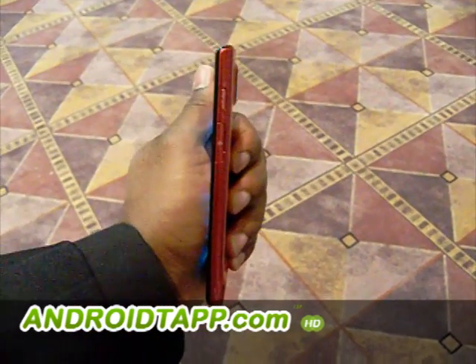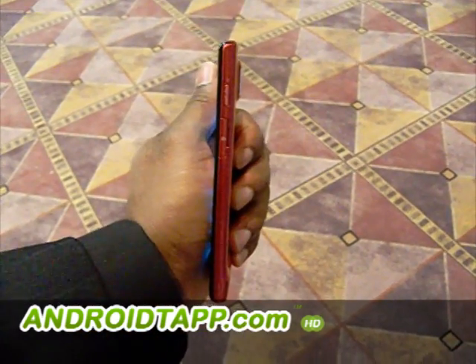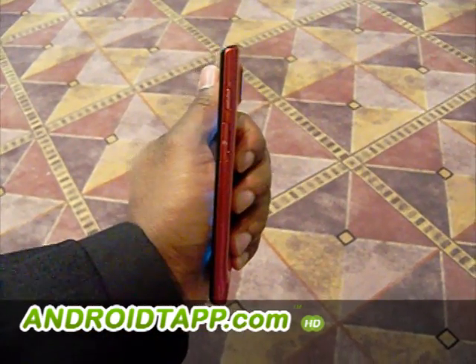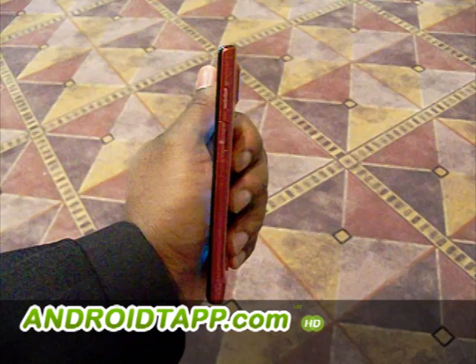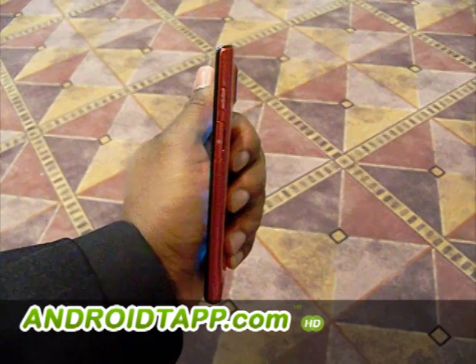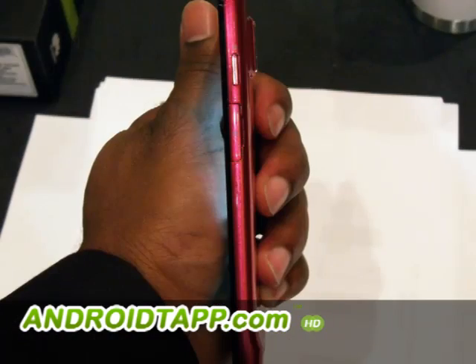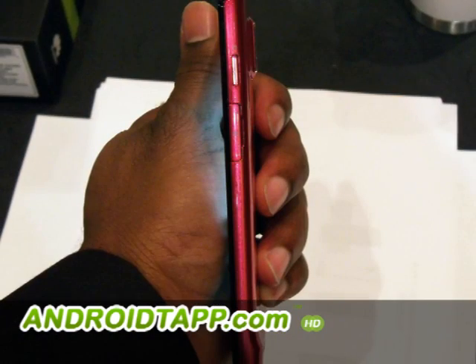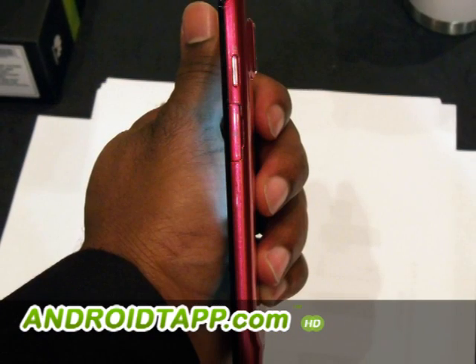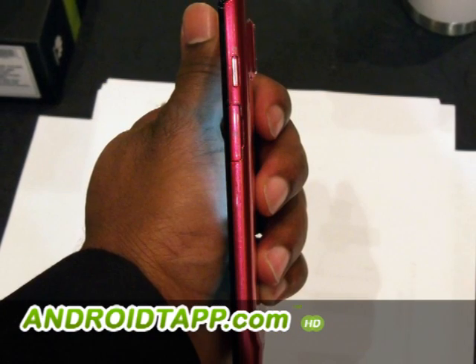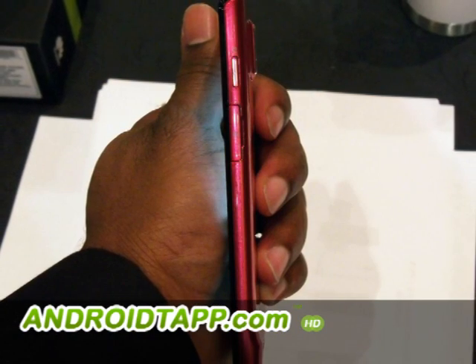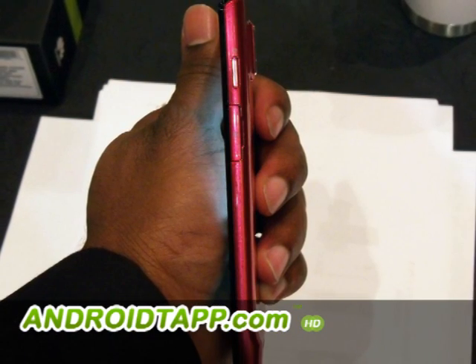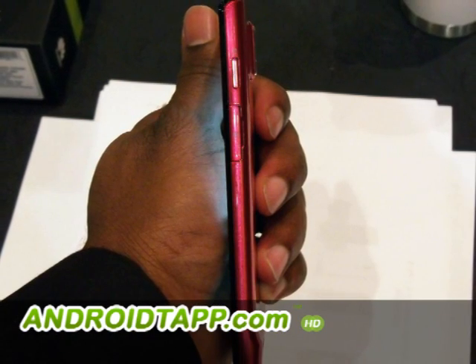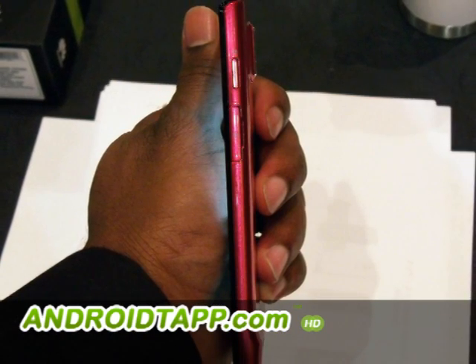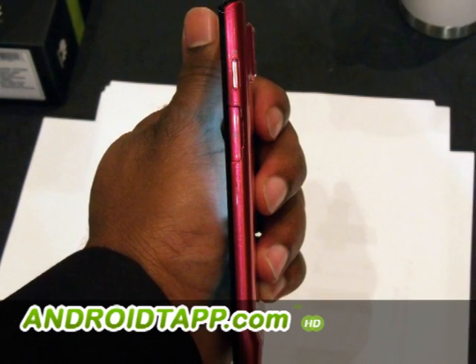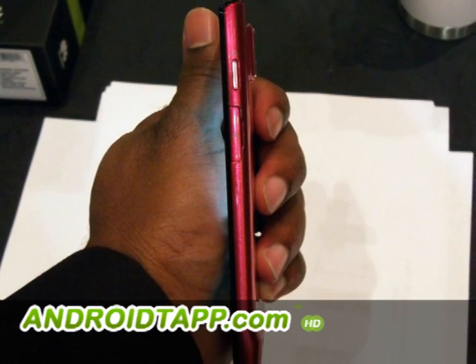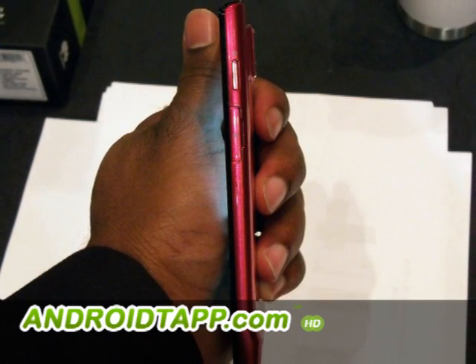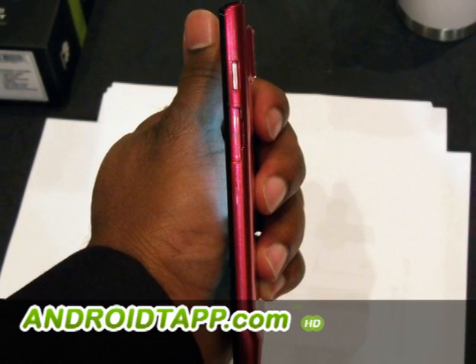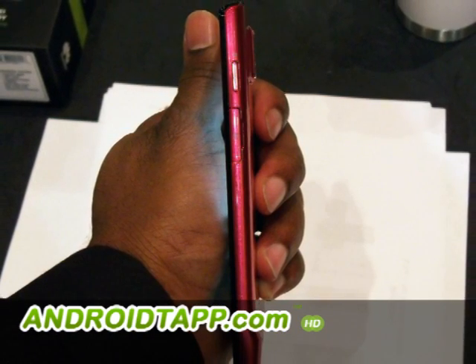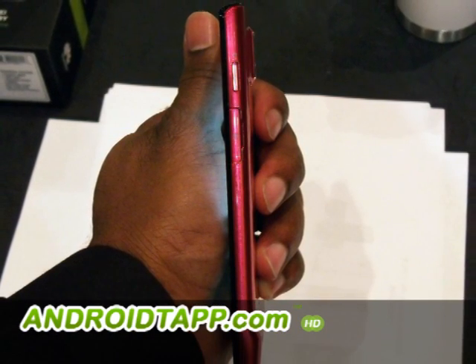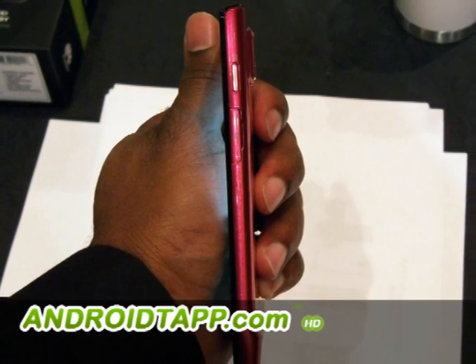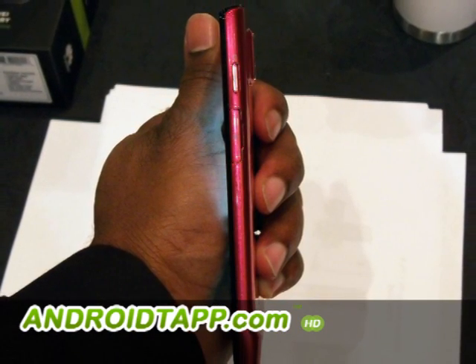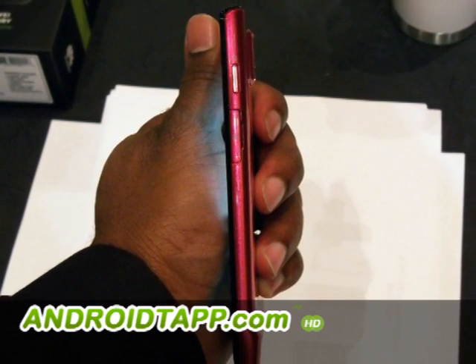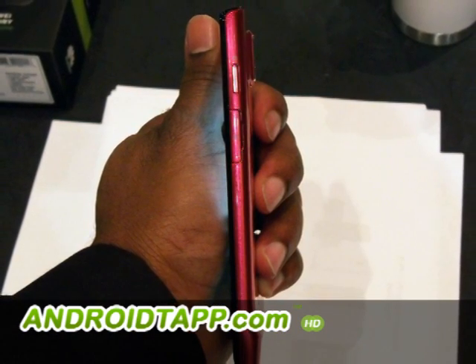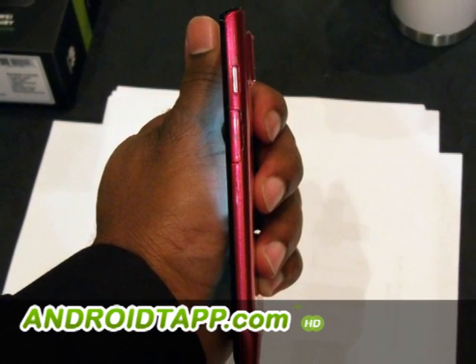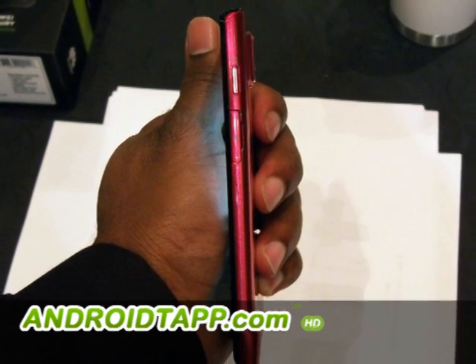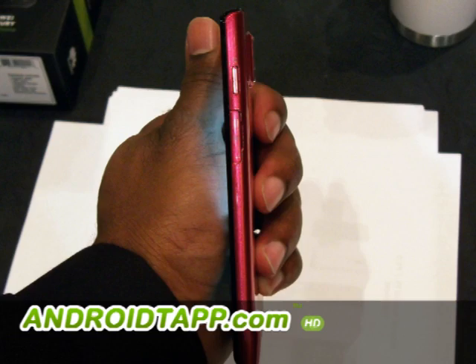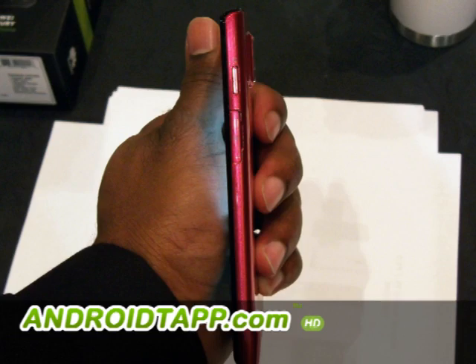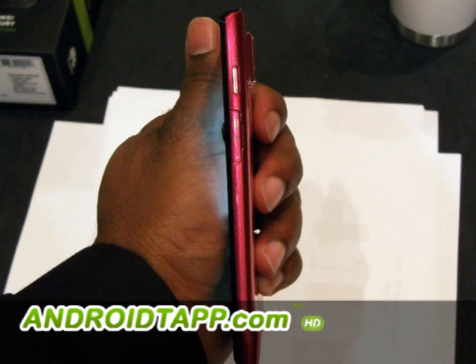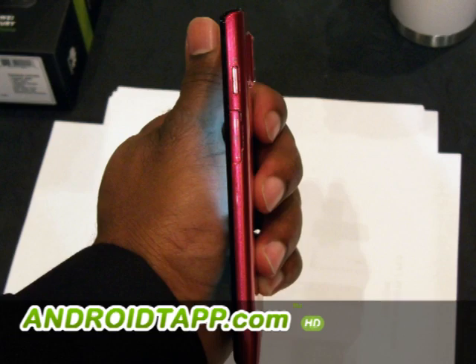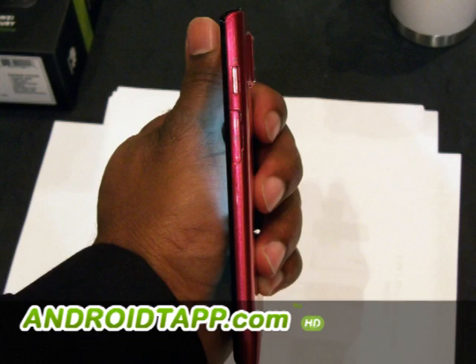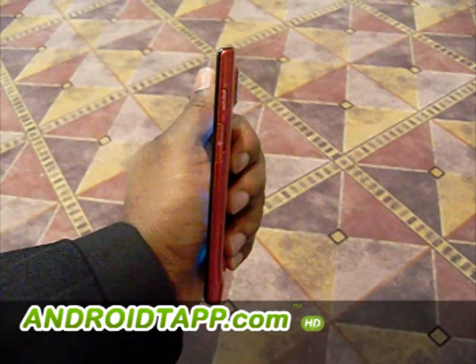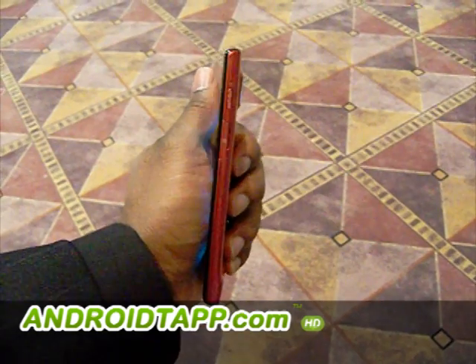As mentioned, it is super slim and light, coming in at 6.68 millimeters thin on the side profile.